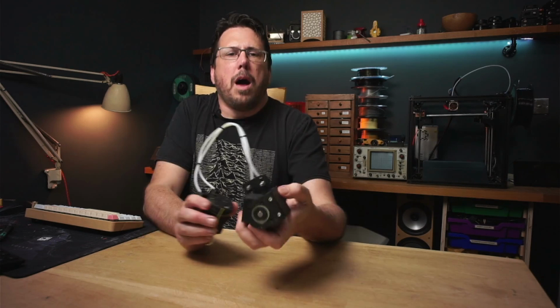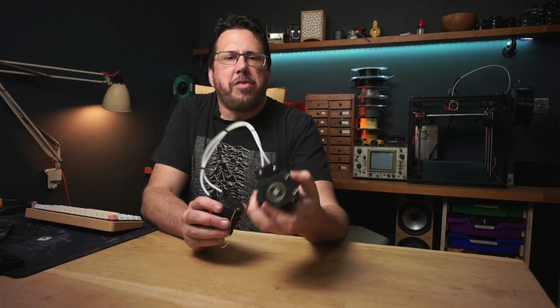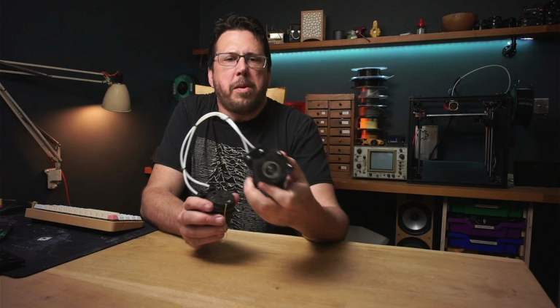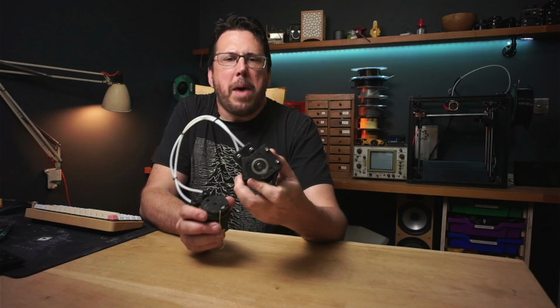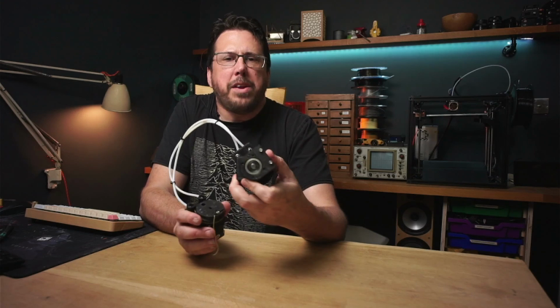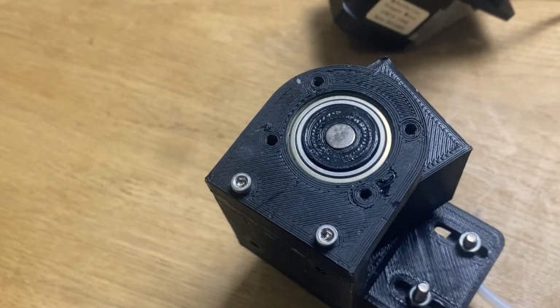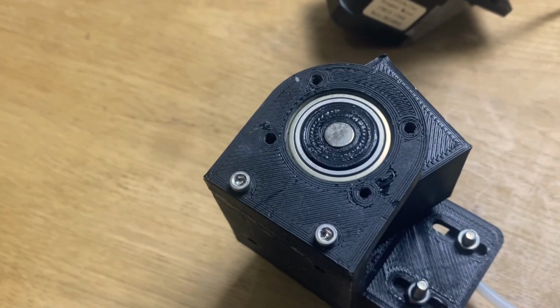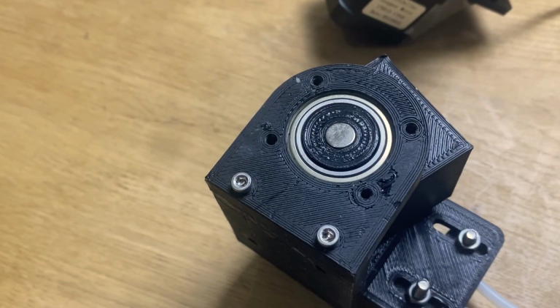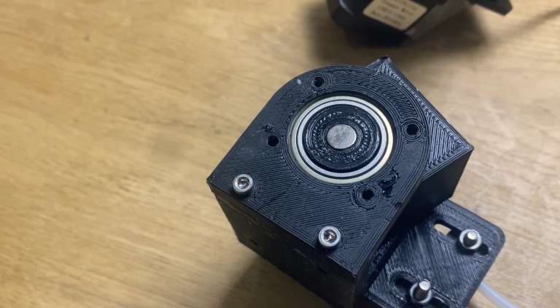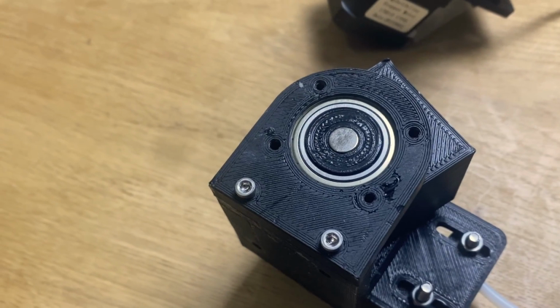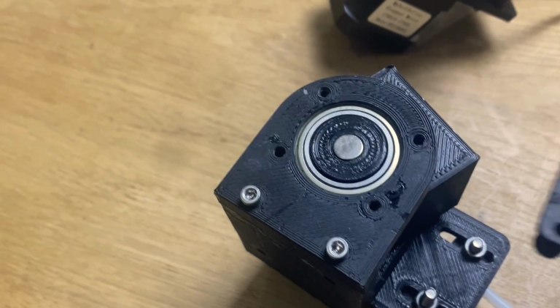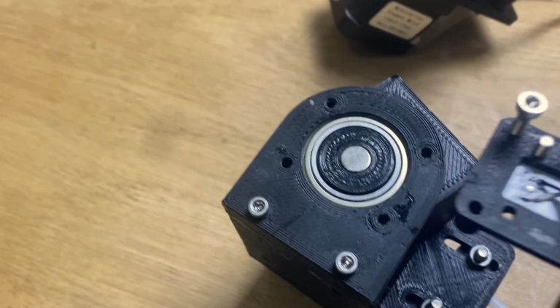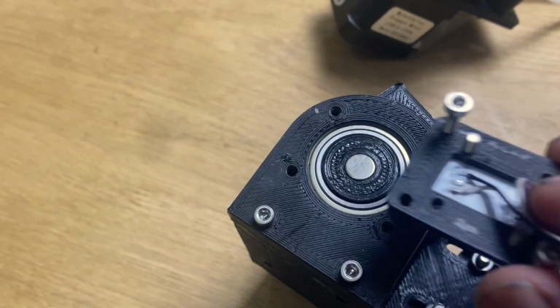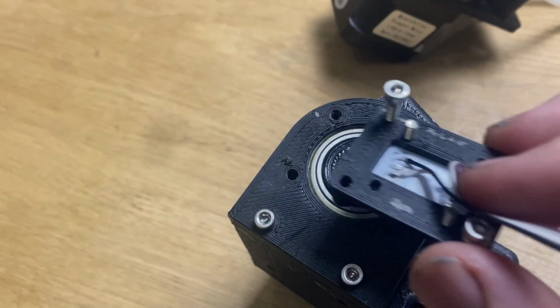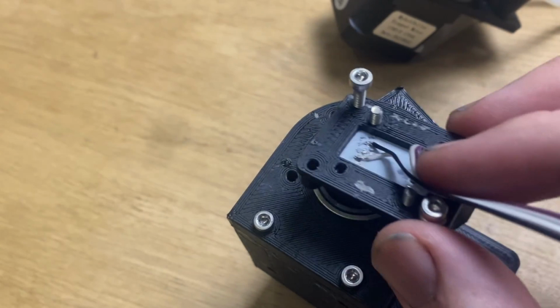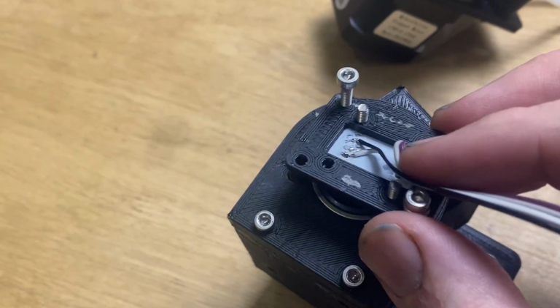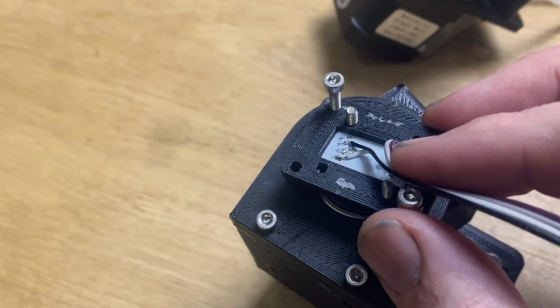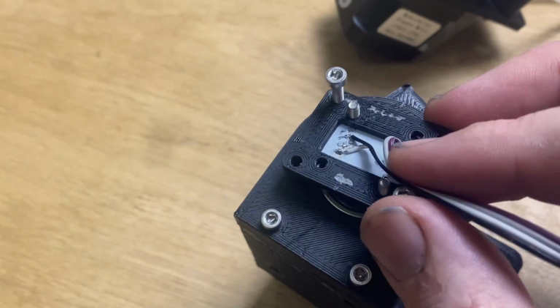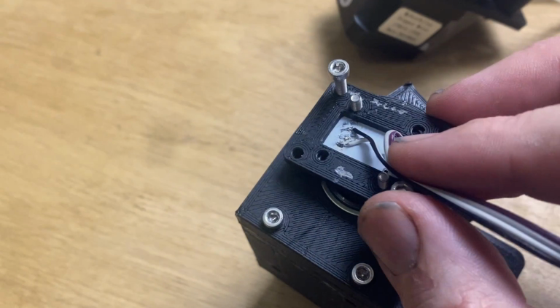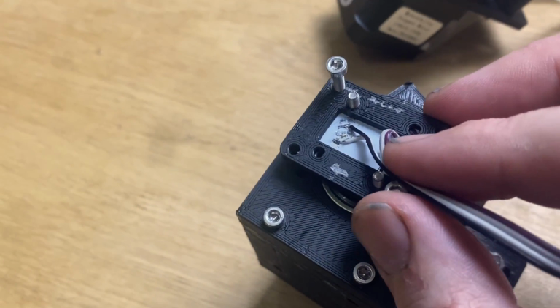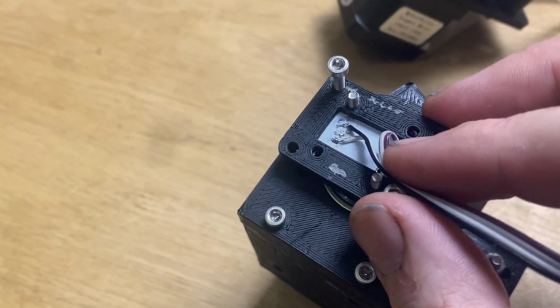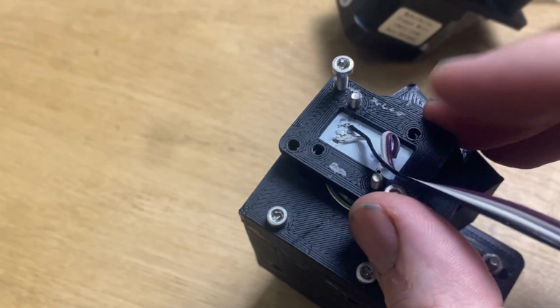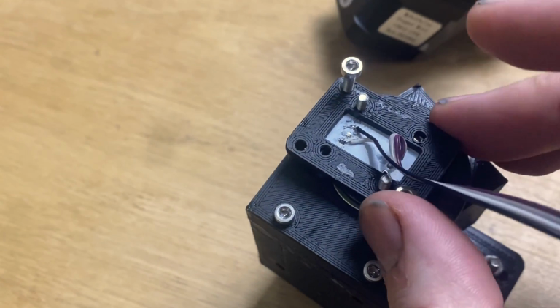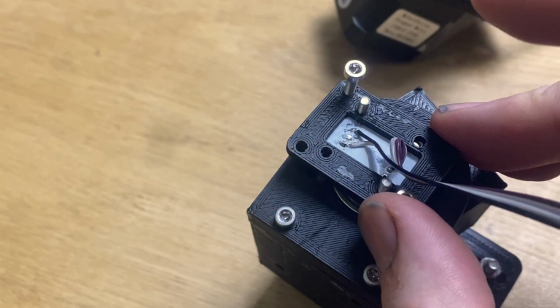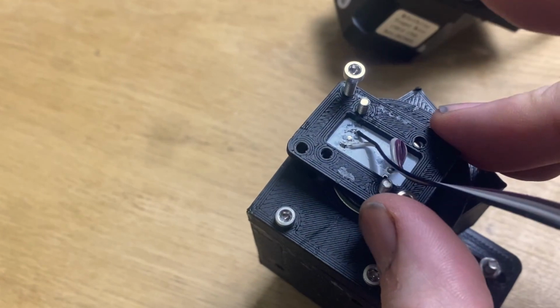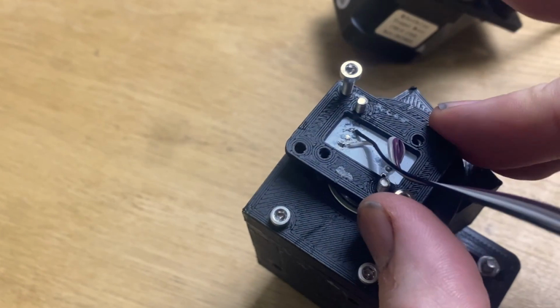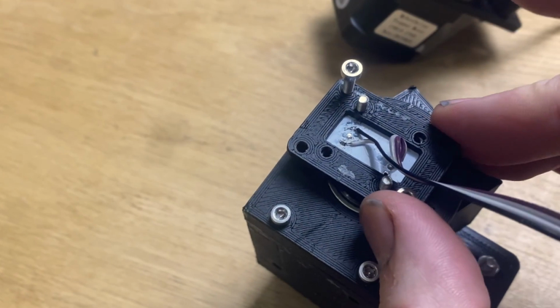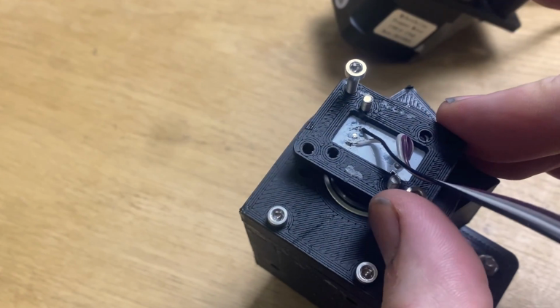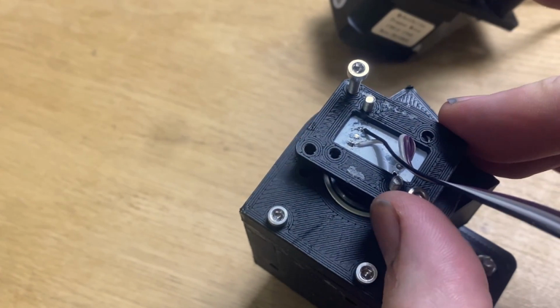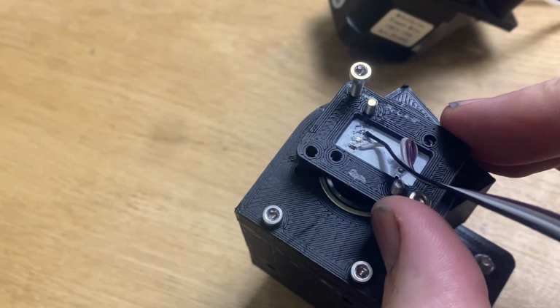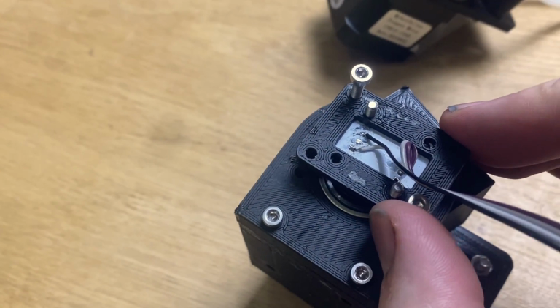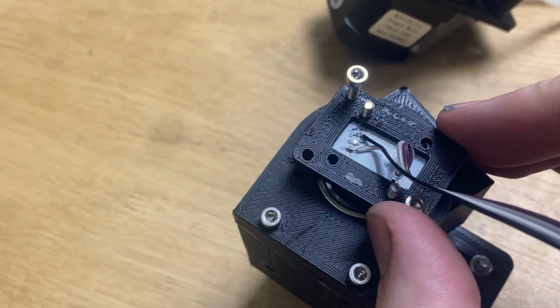I've set a magnet into the middle of the bearing here and I'll add our AS5600 to the outside of it.